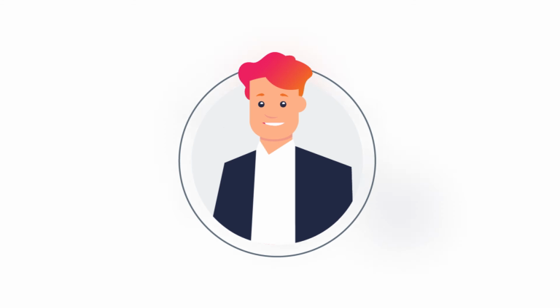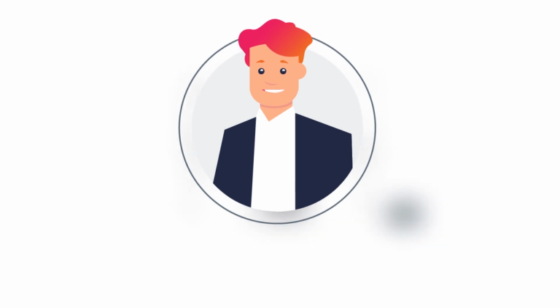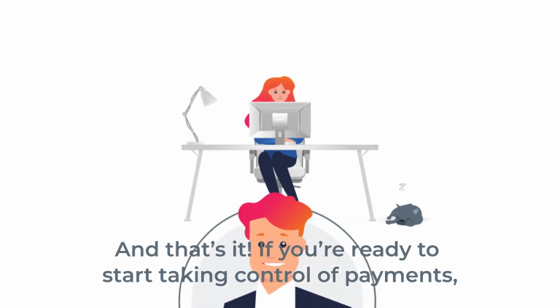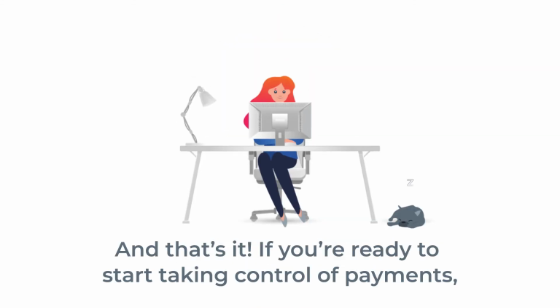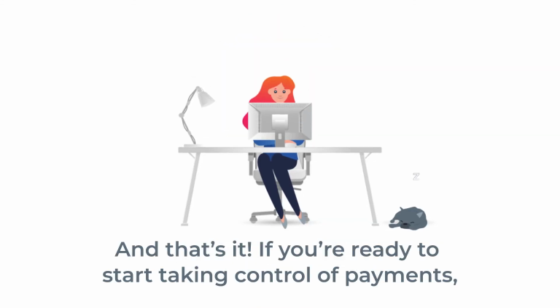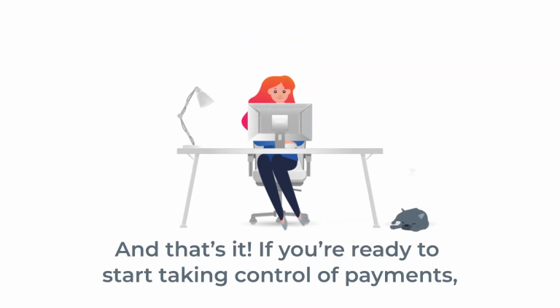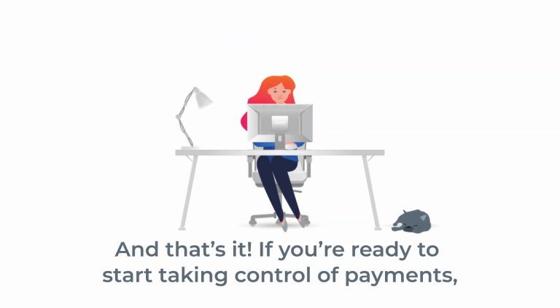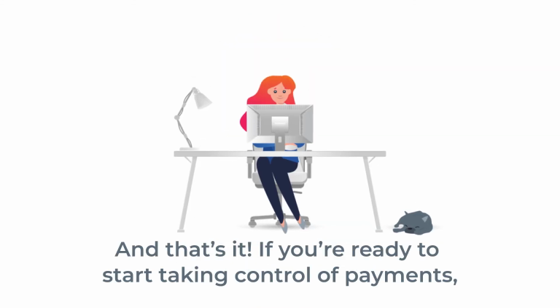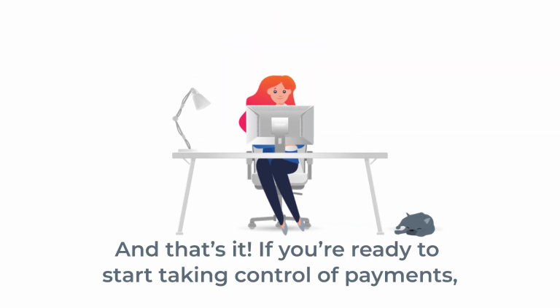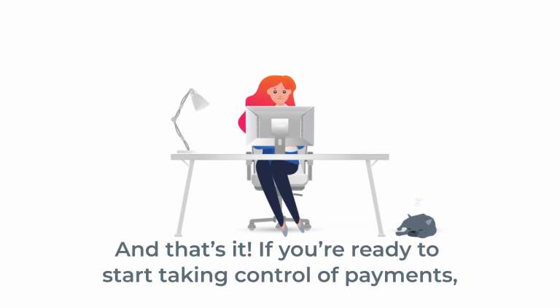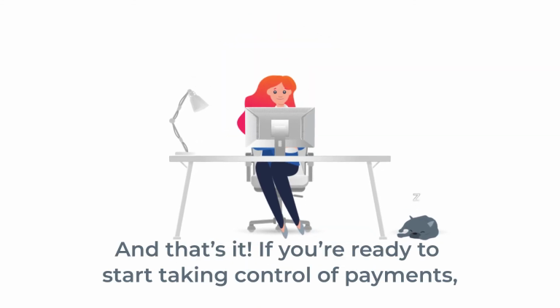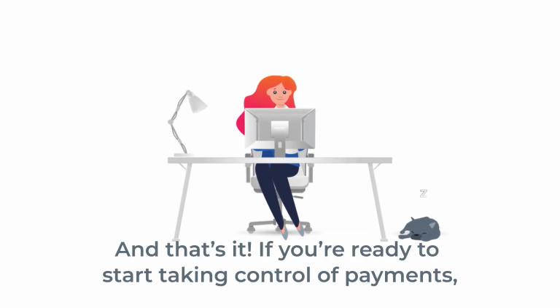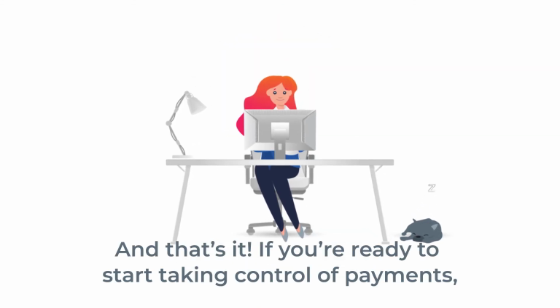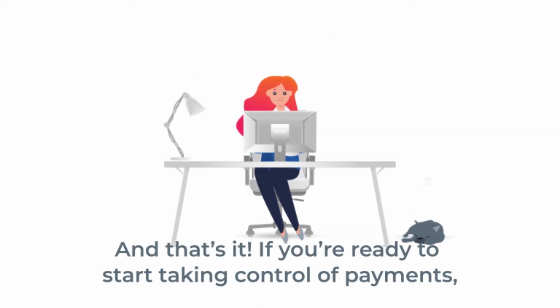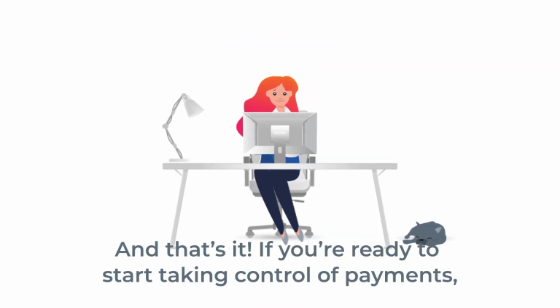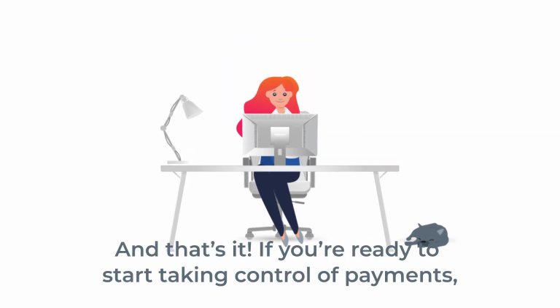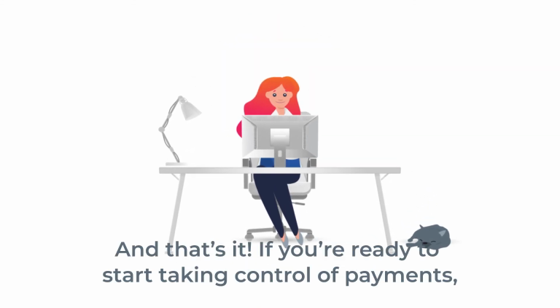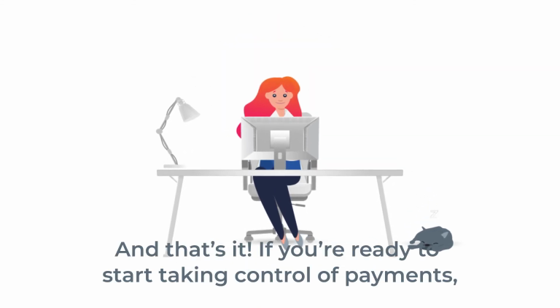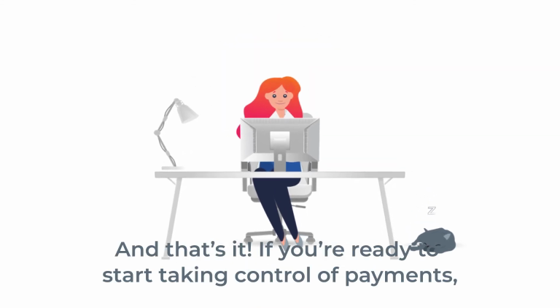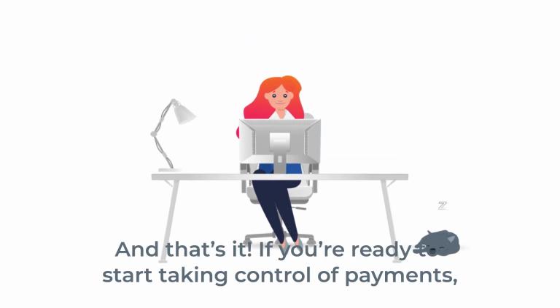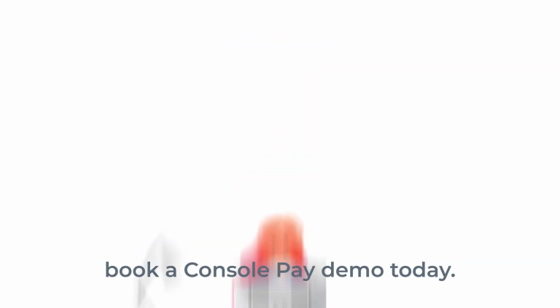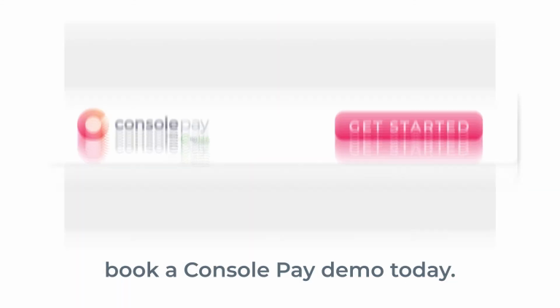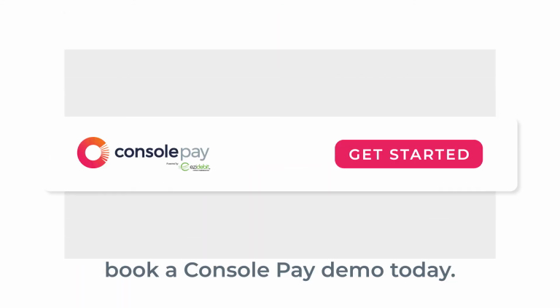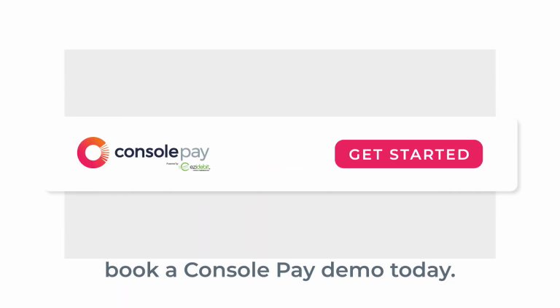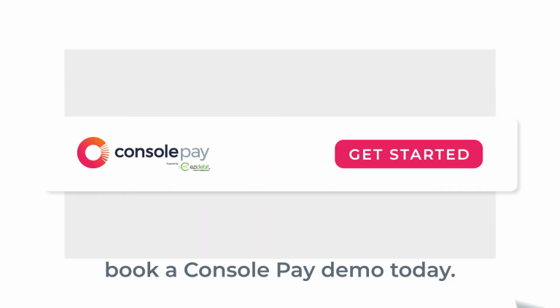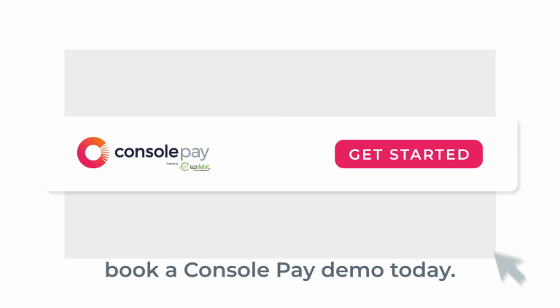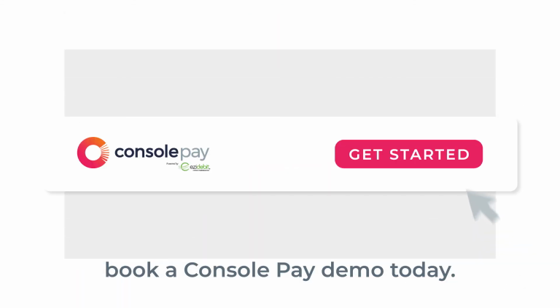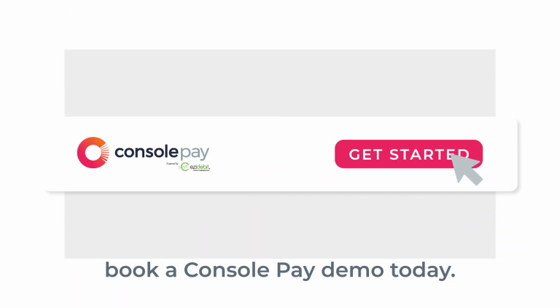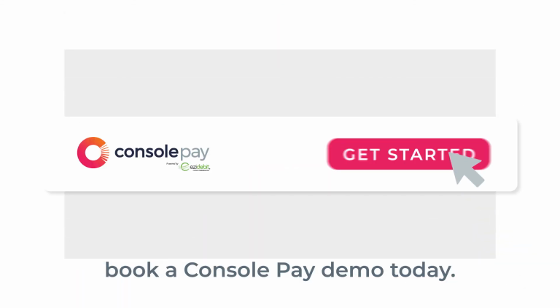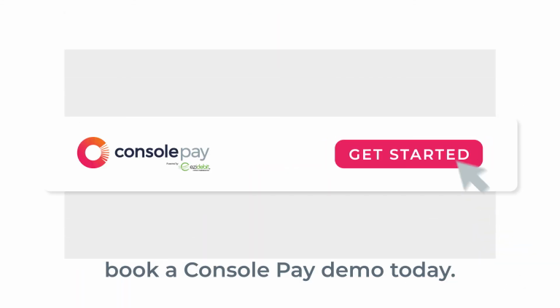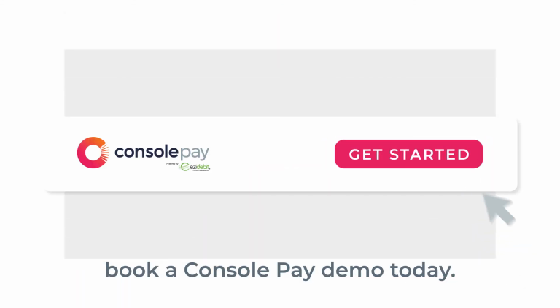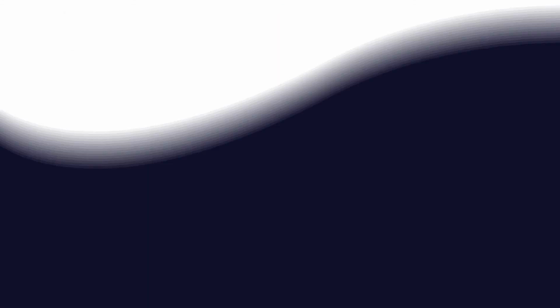And that's it. If you're ready to start taking control of payments, book a Console Pay demo today.